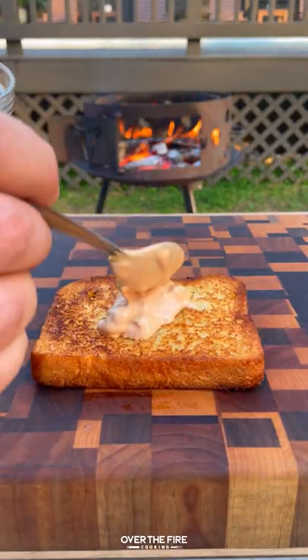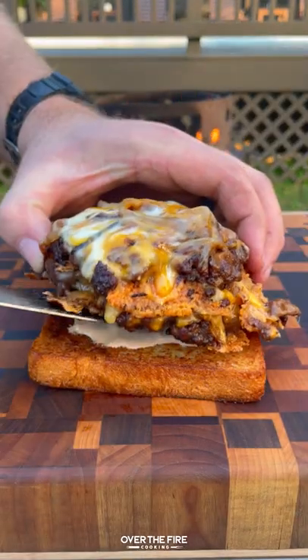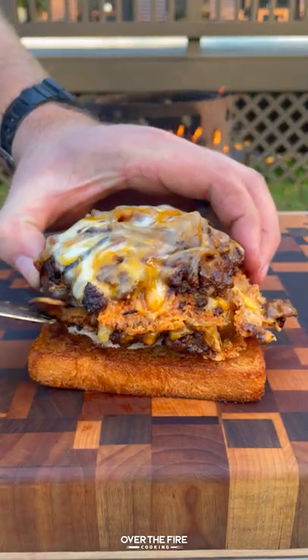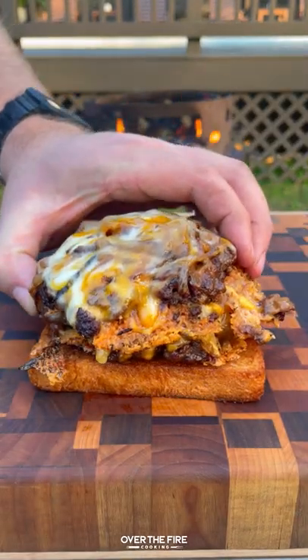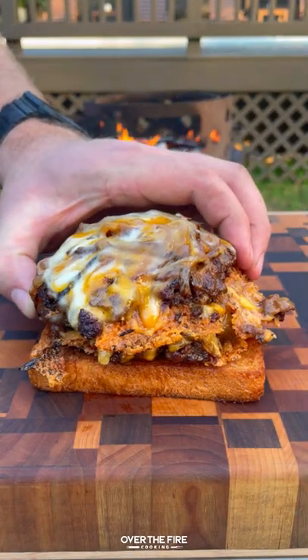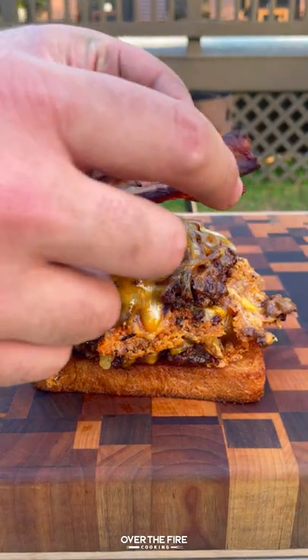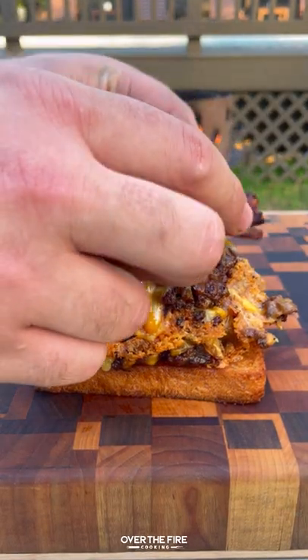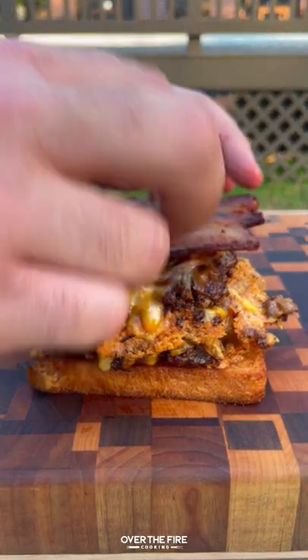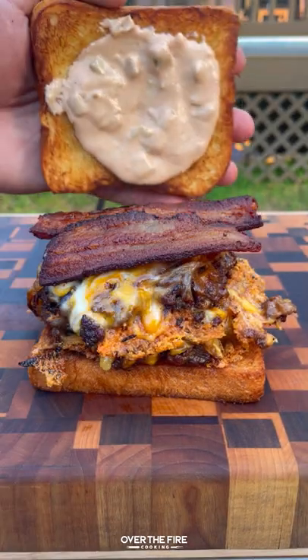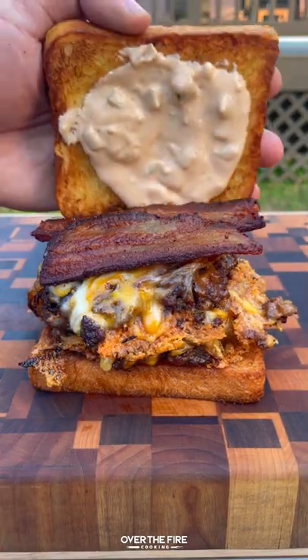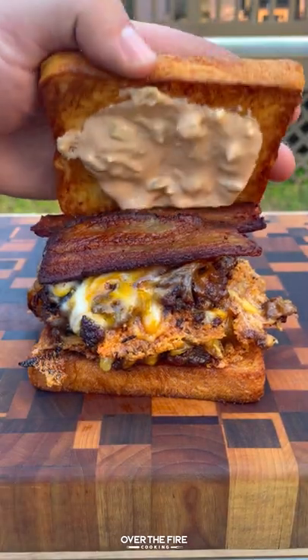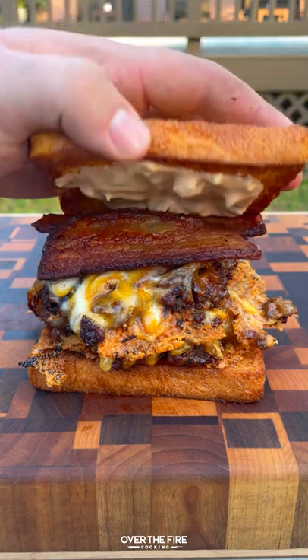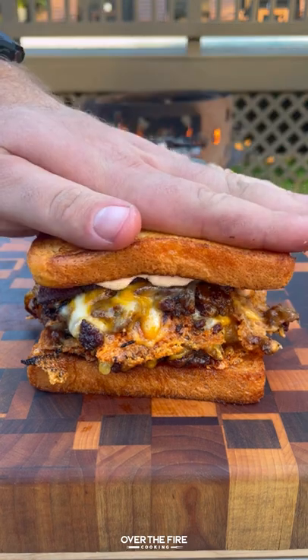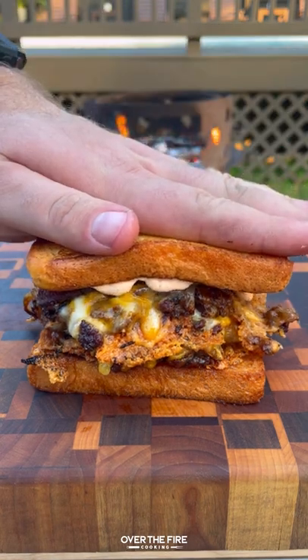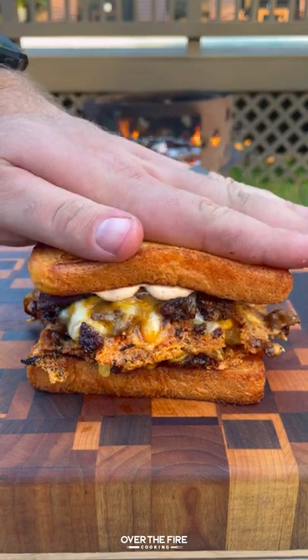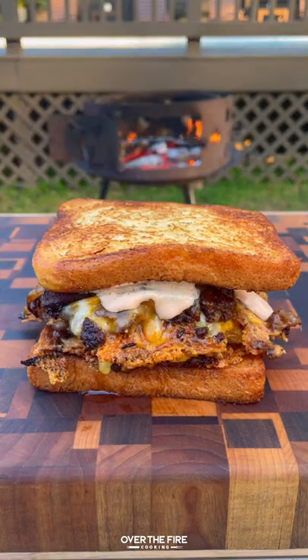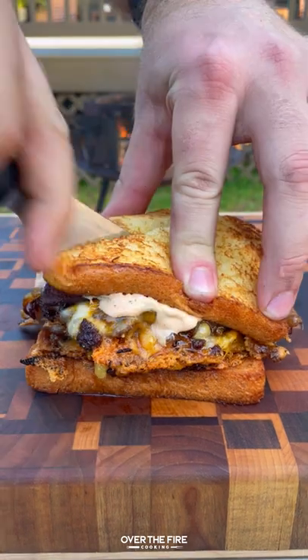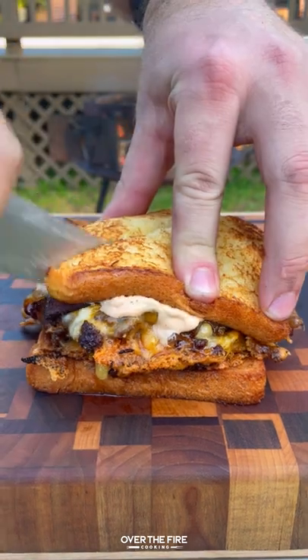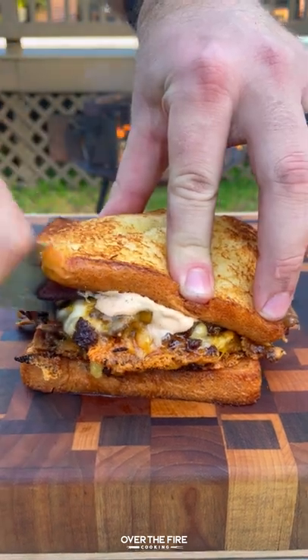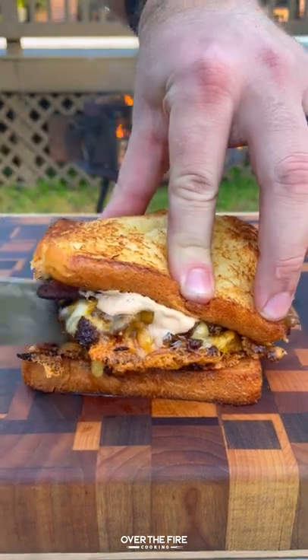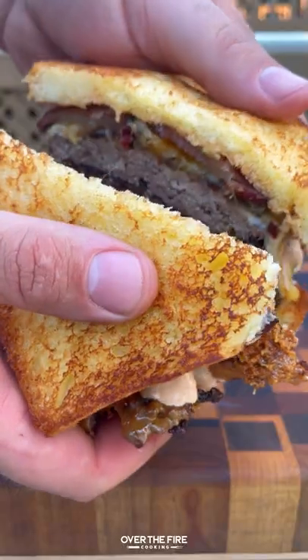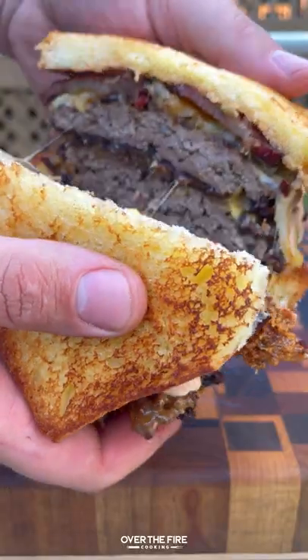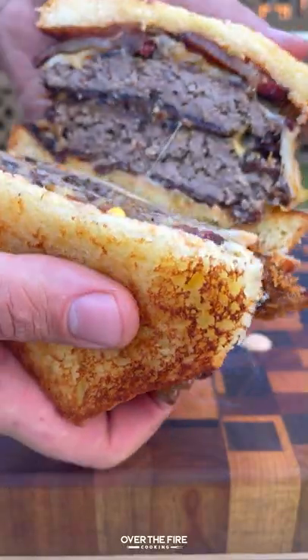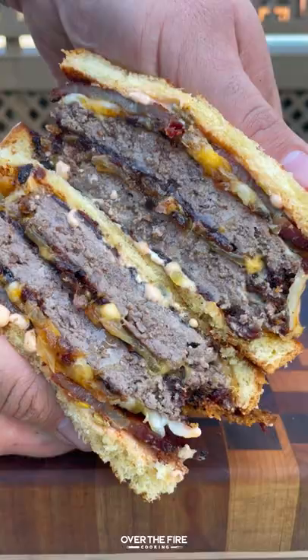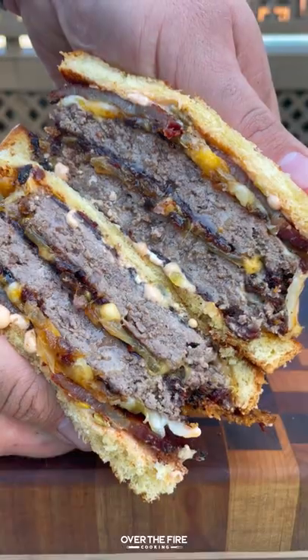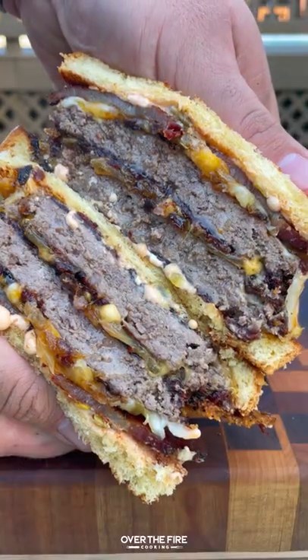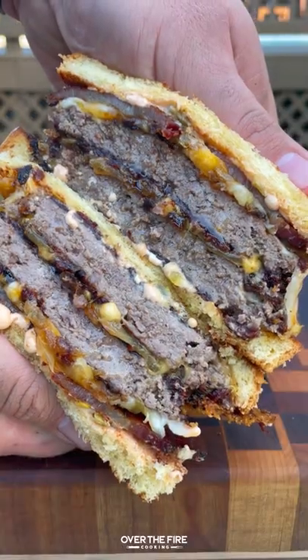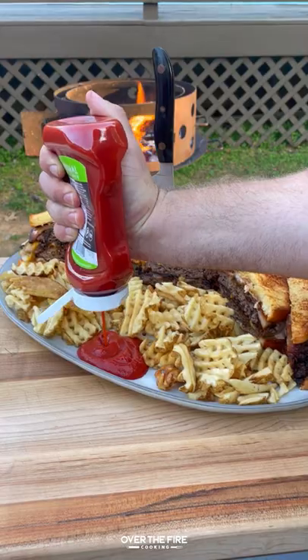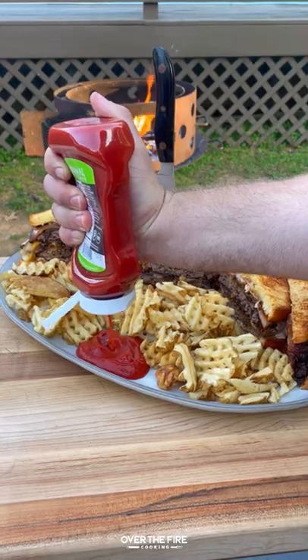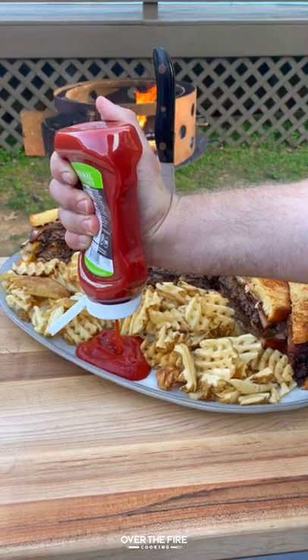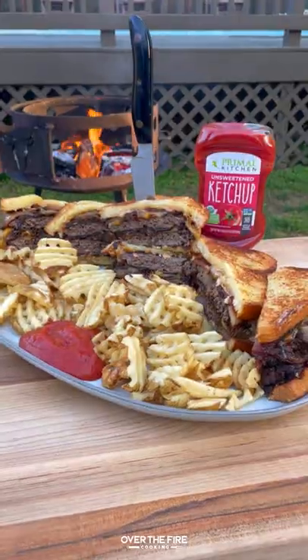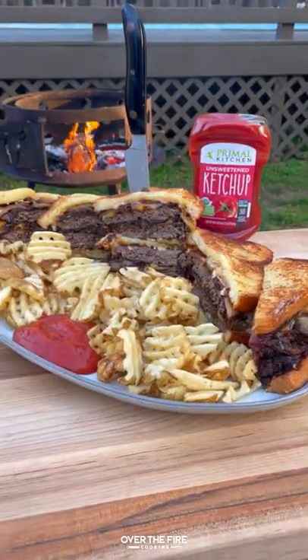Then start building with bread, sauce, patties, bacon, more bread and sauce. Serve up with fries and ketchup.